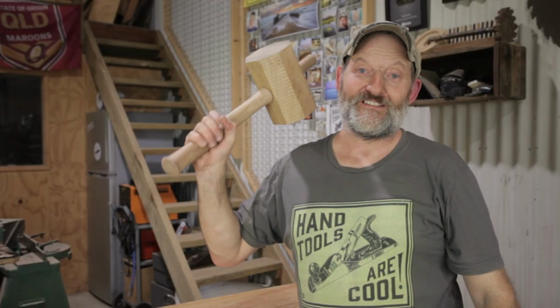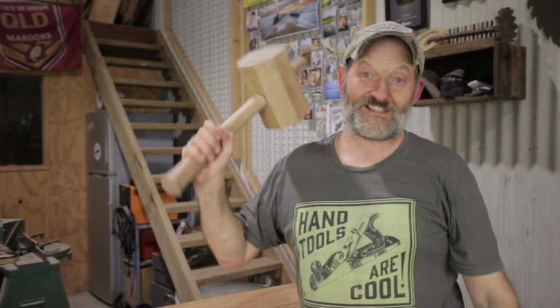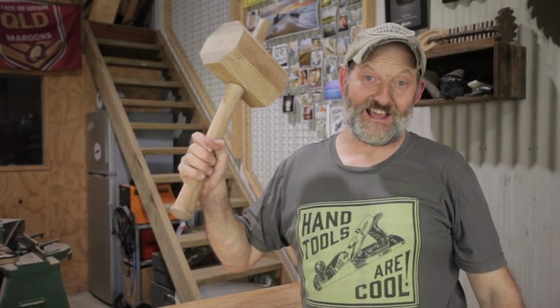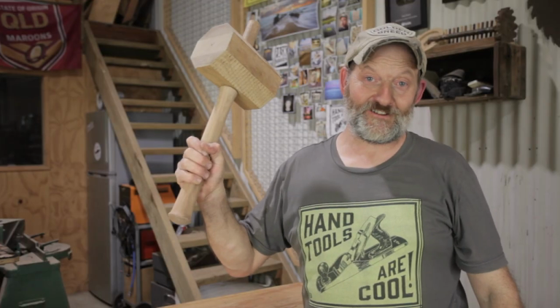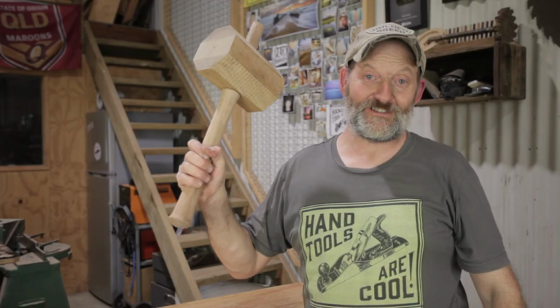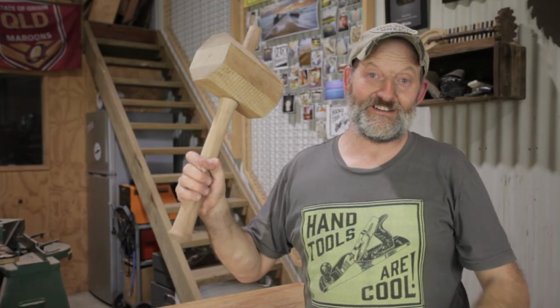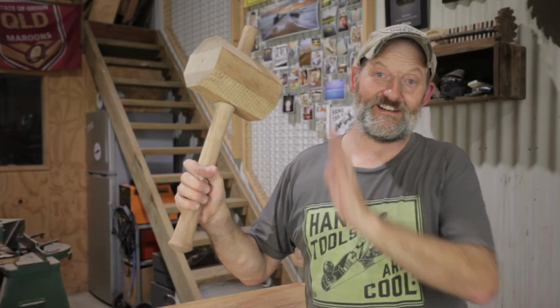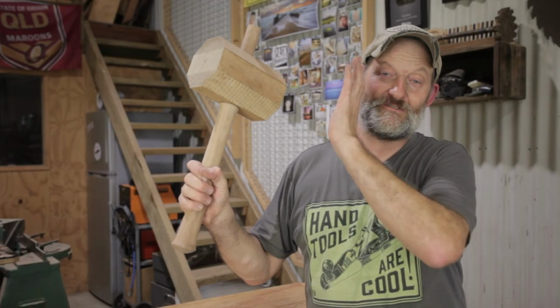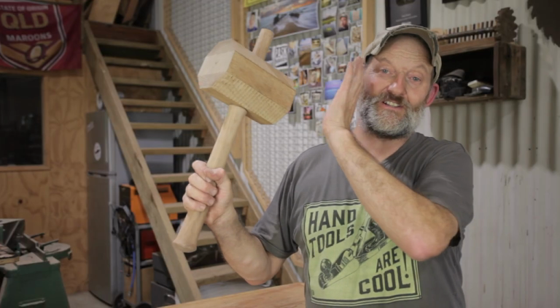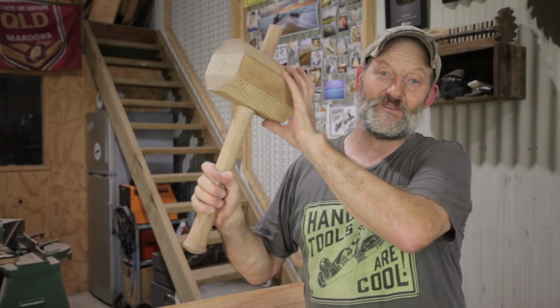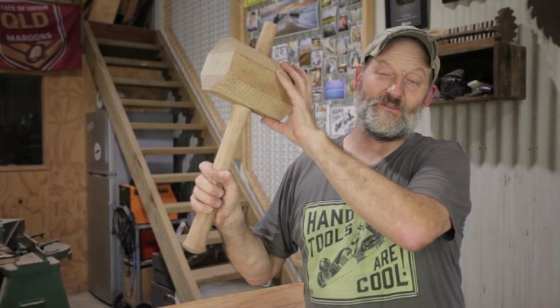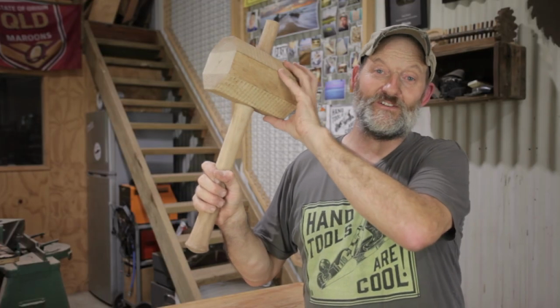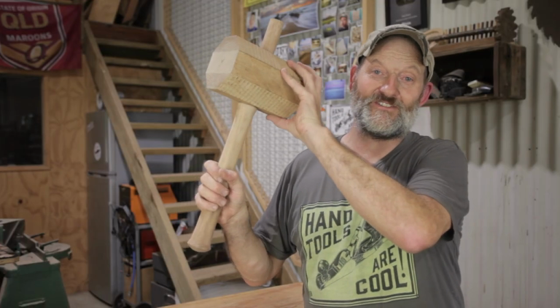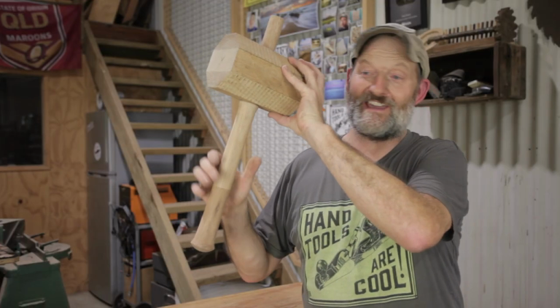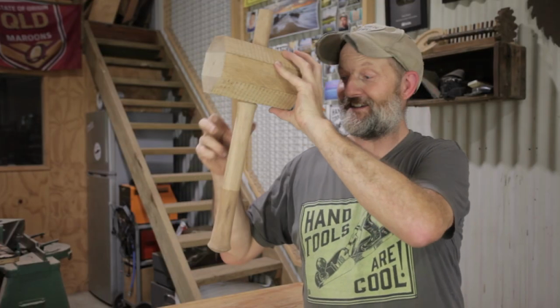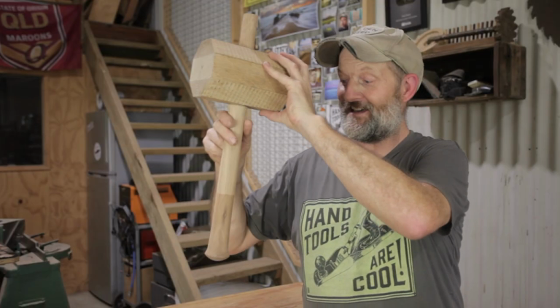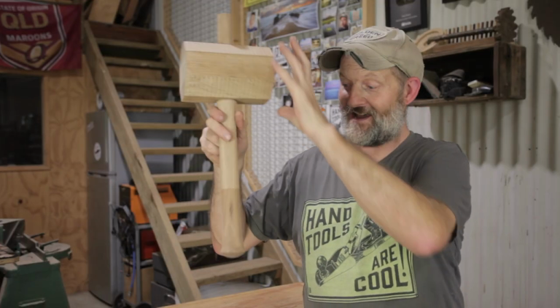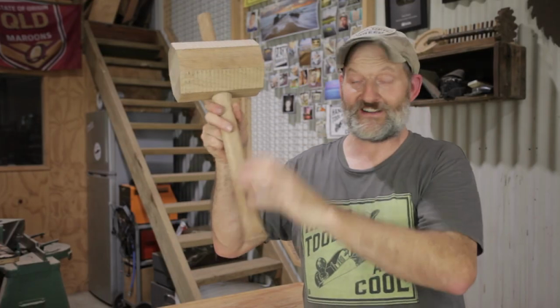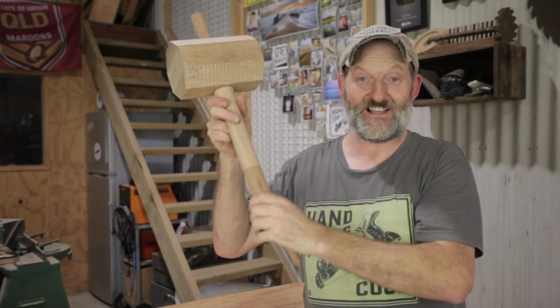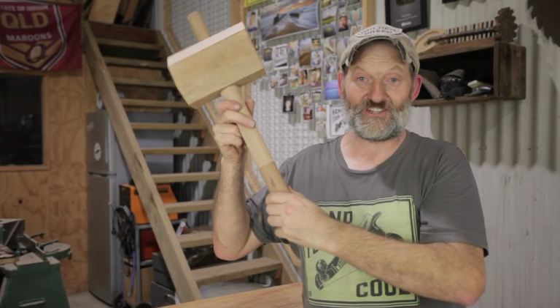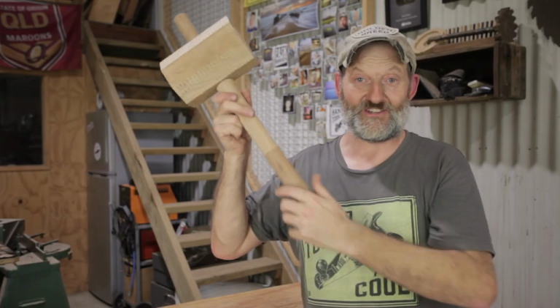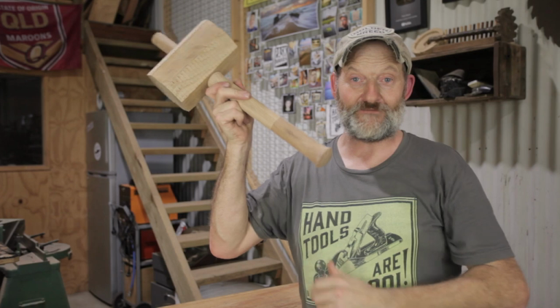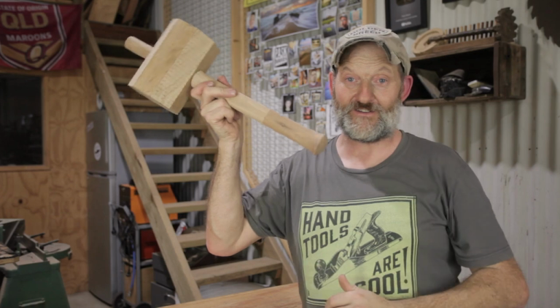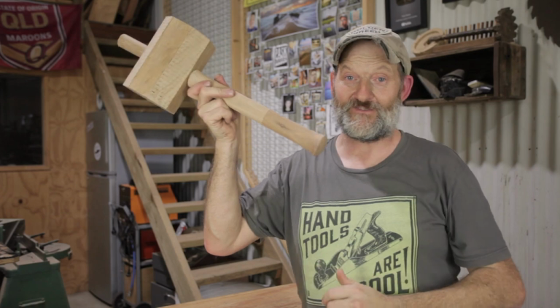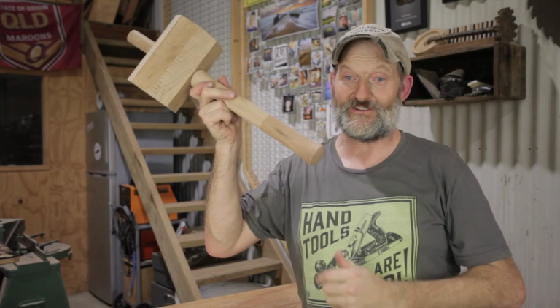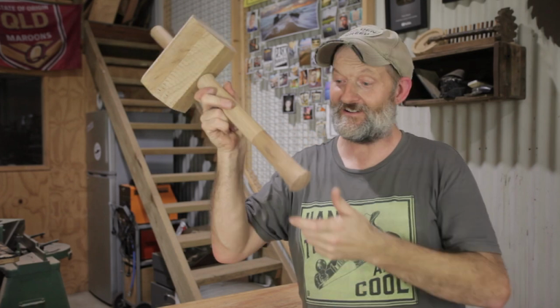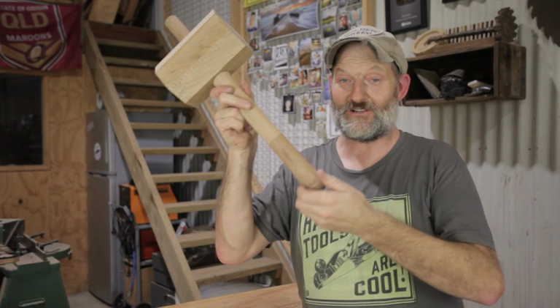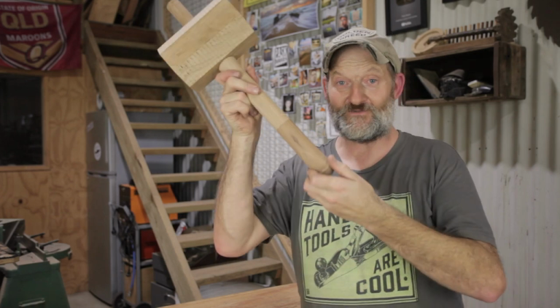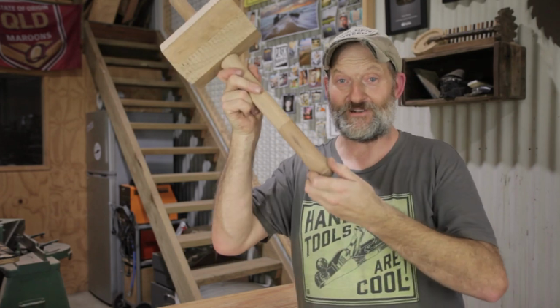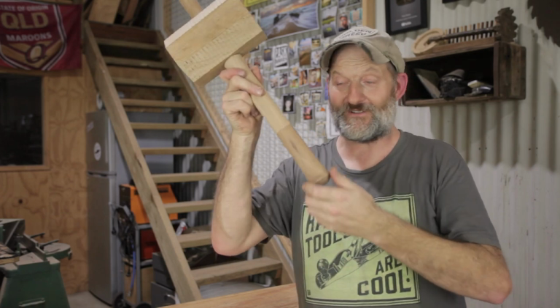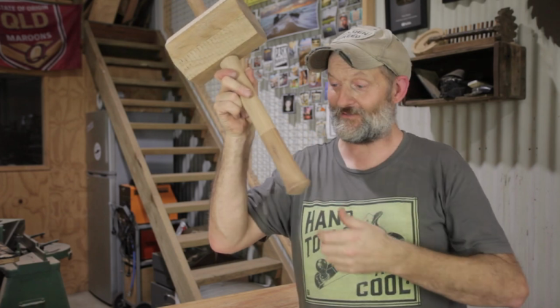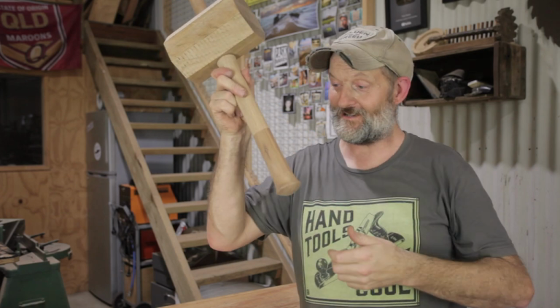That's the handle done. Now it's time to move on to the head, and the handle actually turned out very, very nice. I'm really pleased with that.